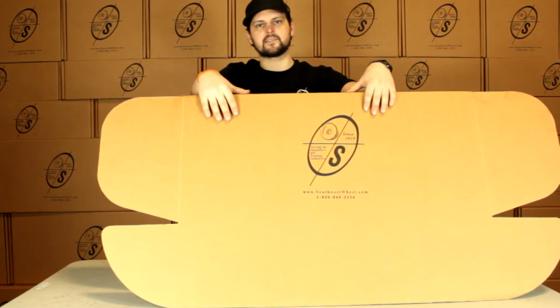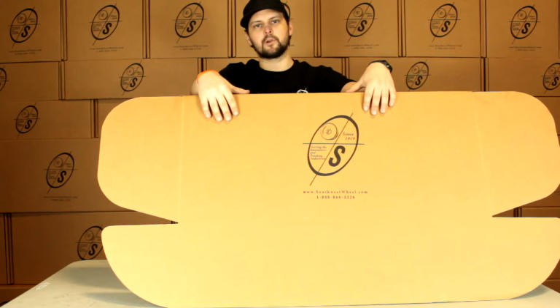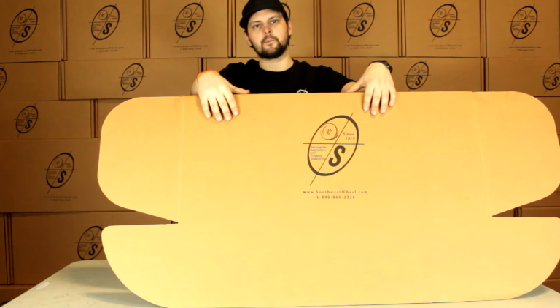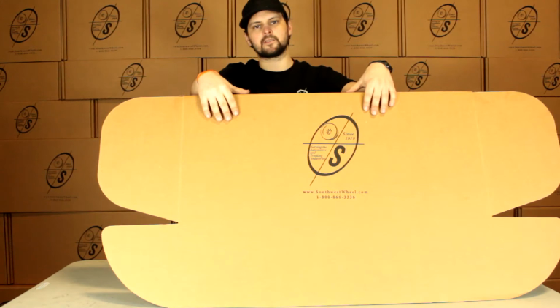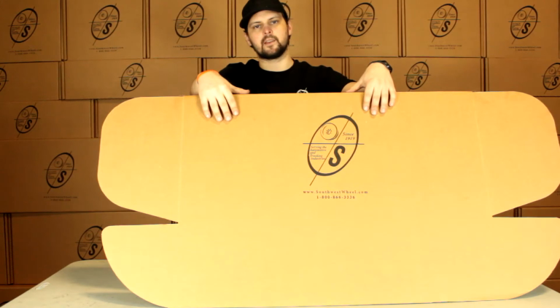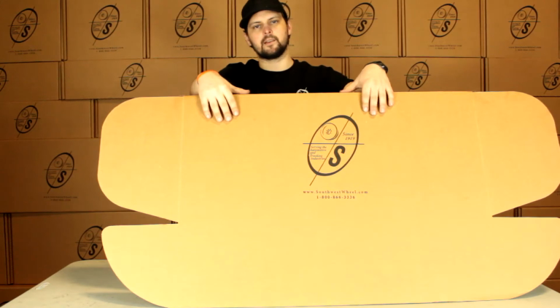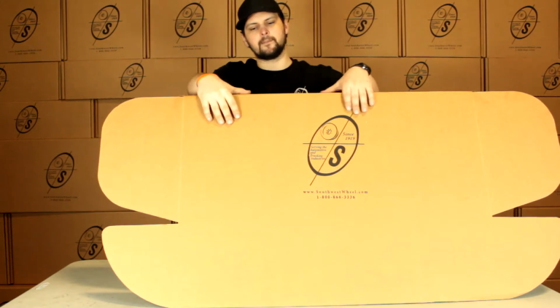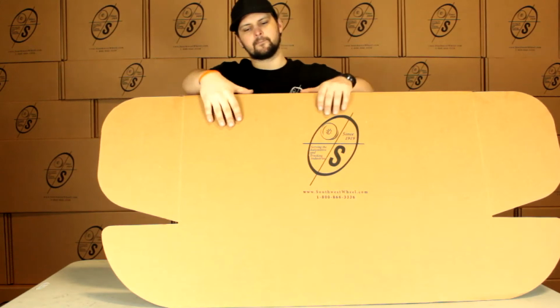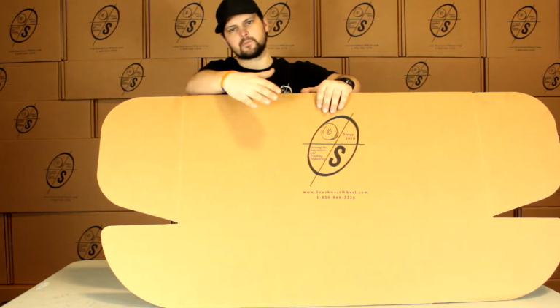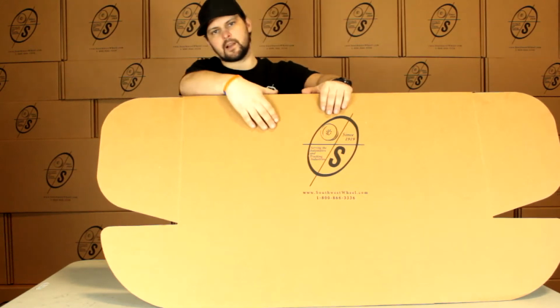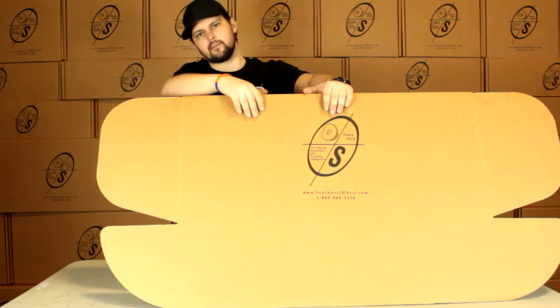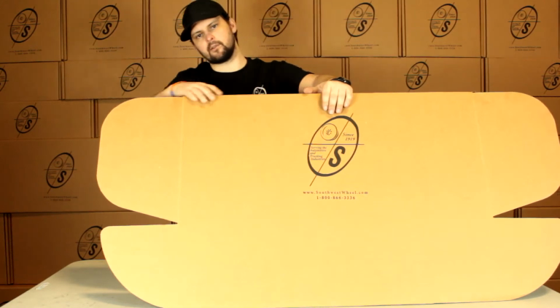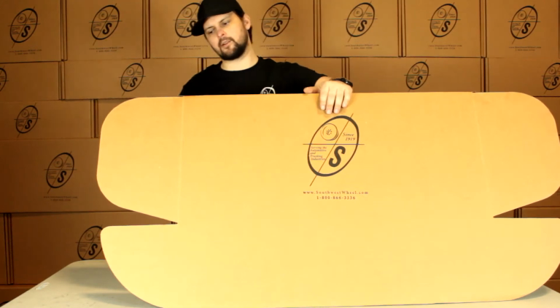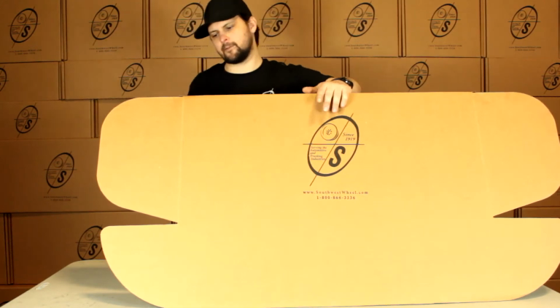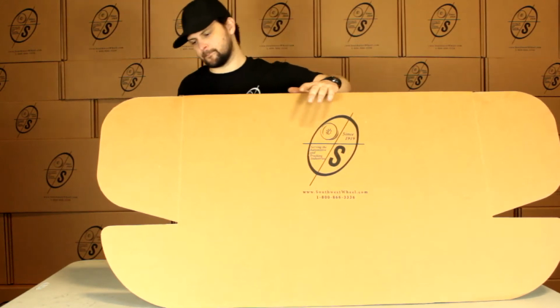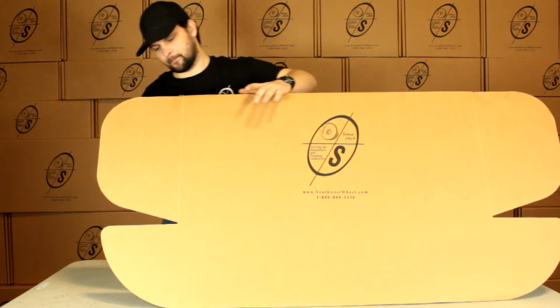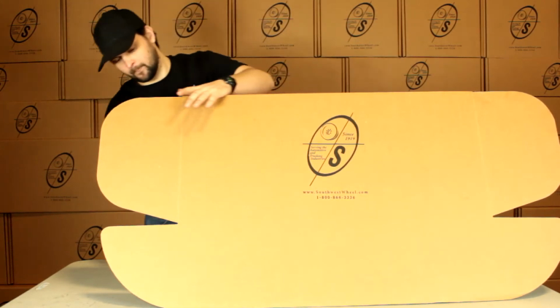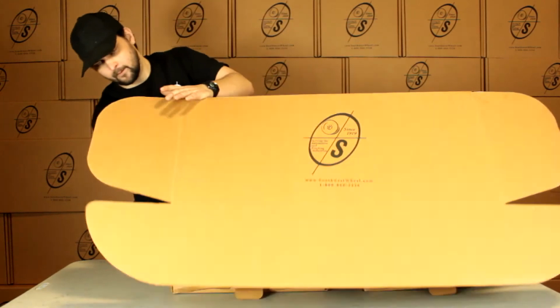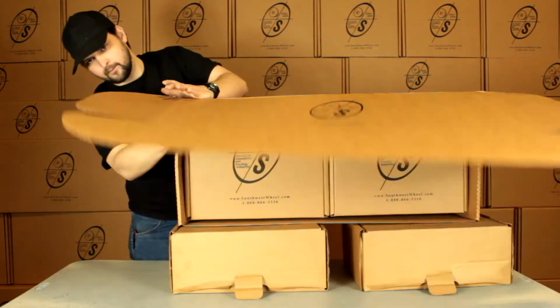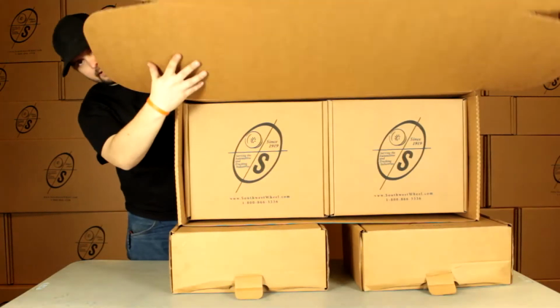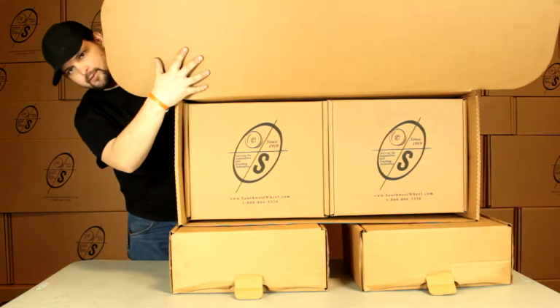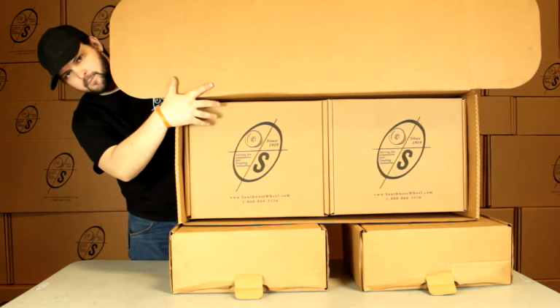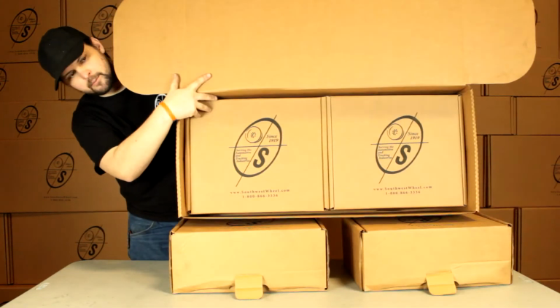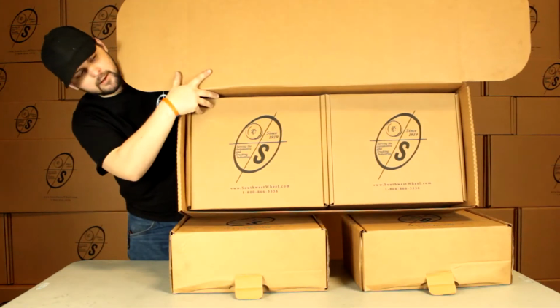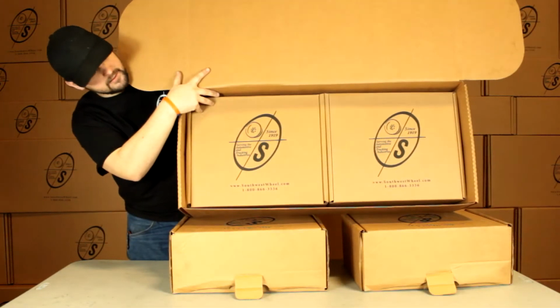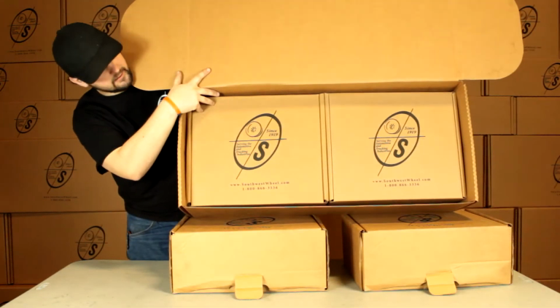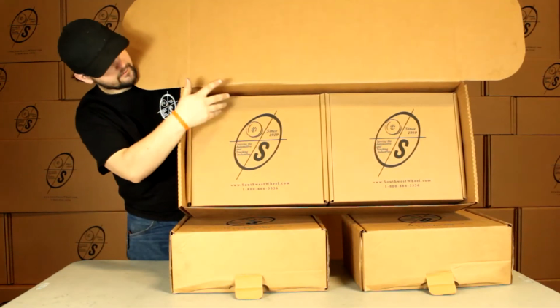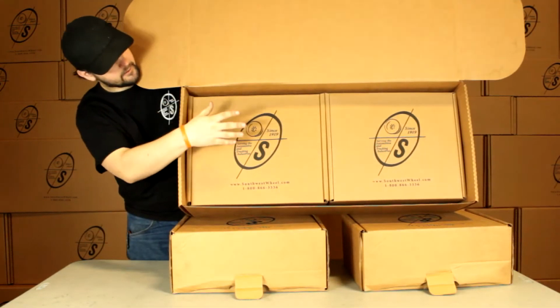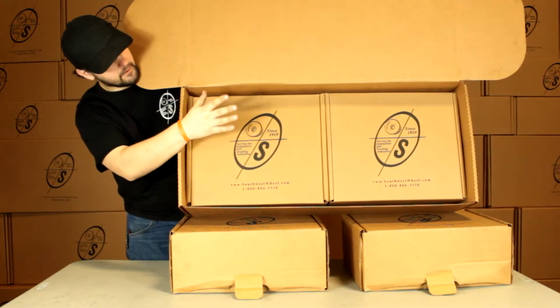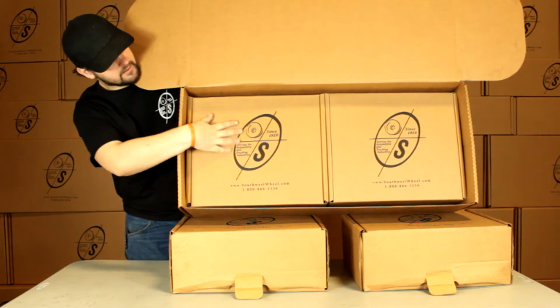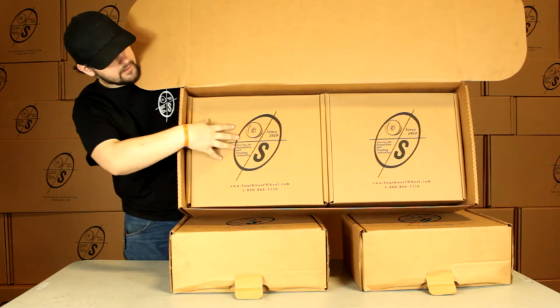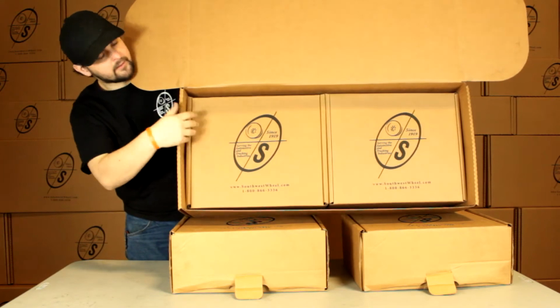This is the brake box you get it in. It's got our logo on it. We've got two smaller boxes that'll have all your parts in there.